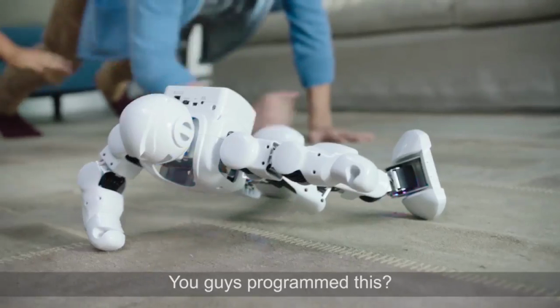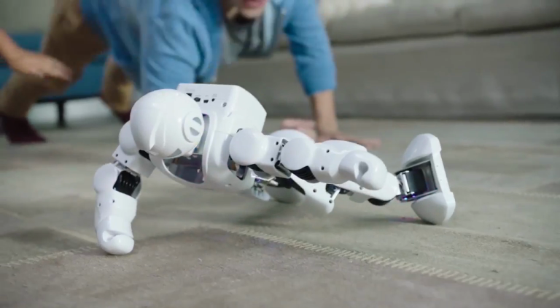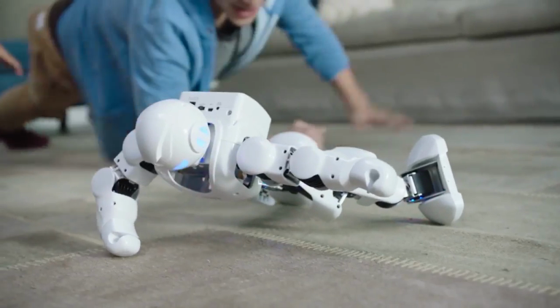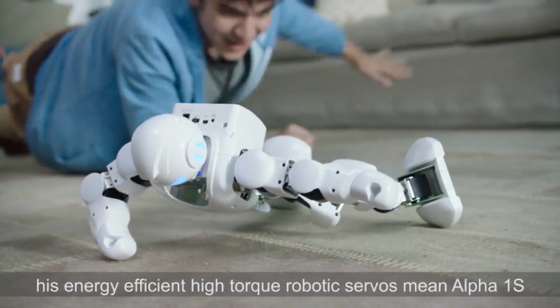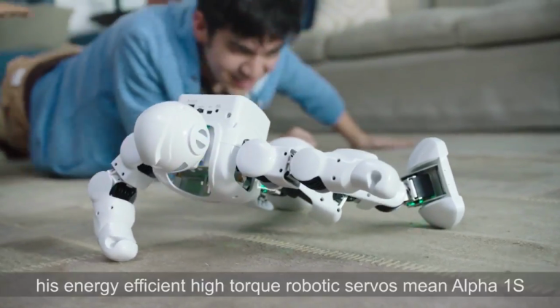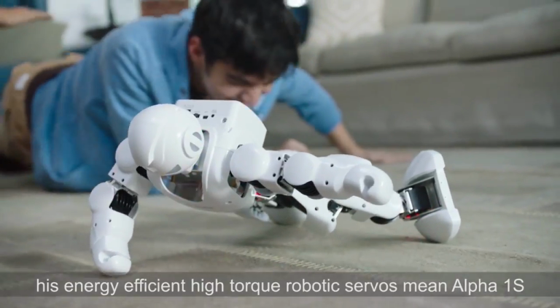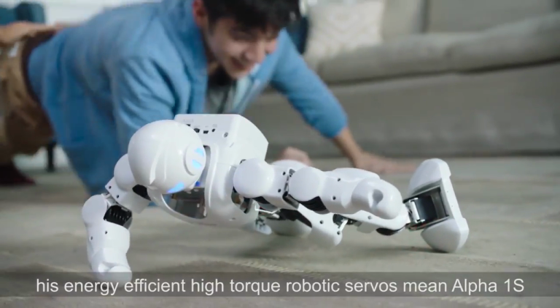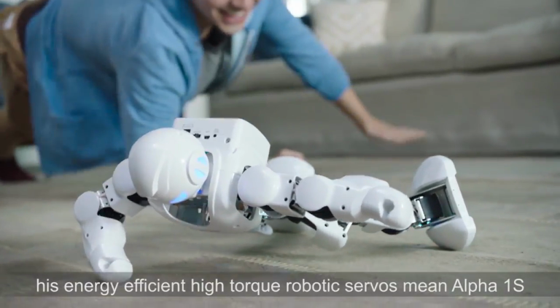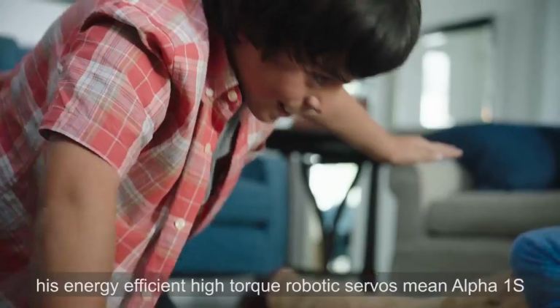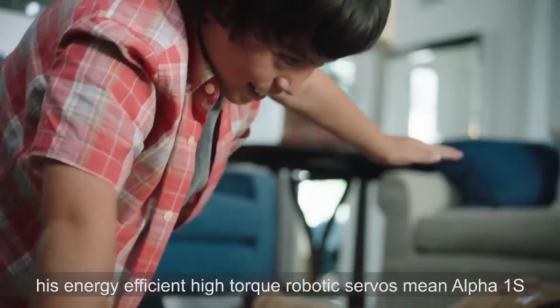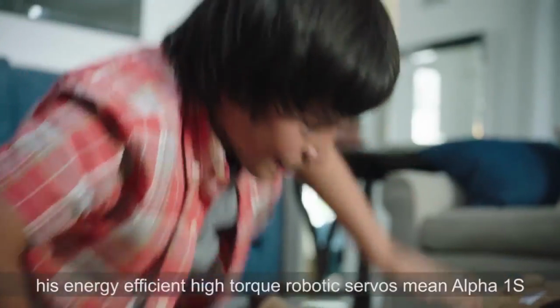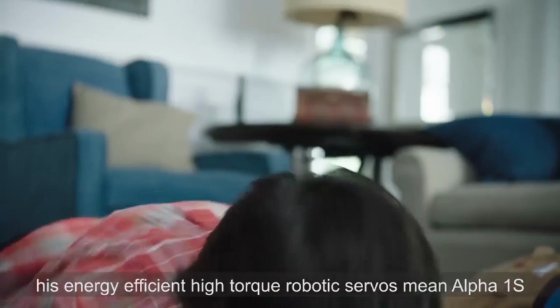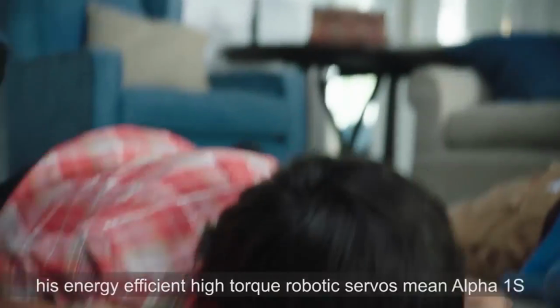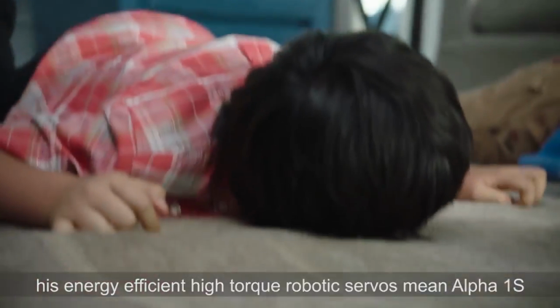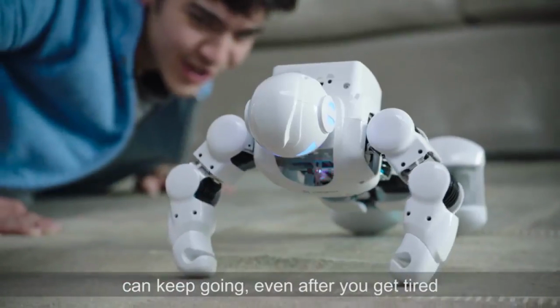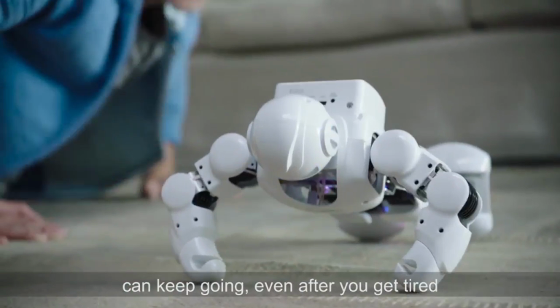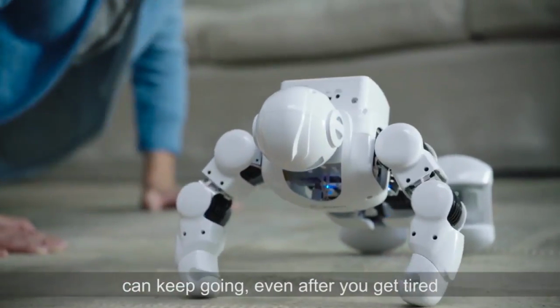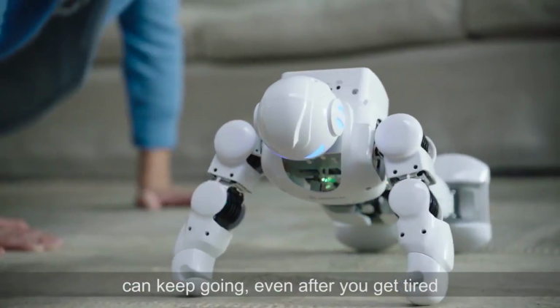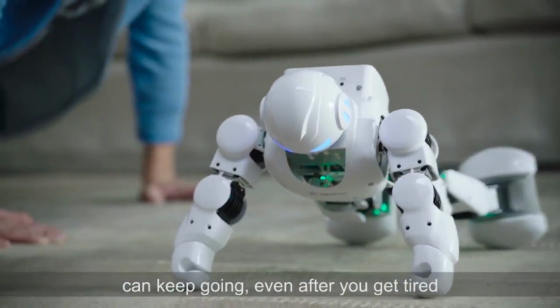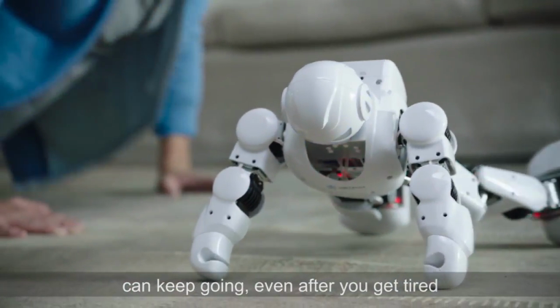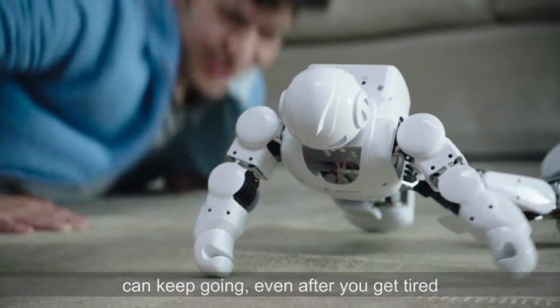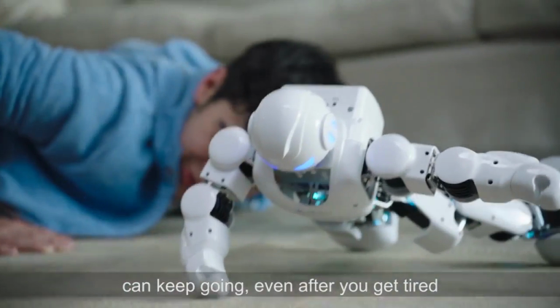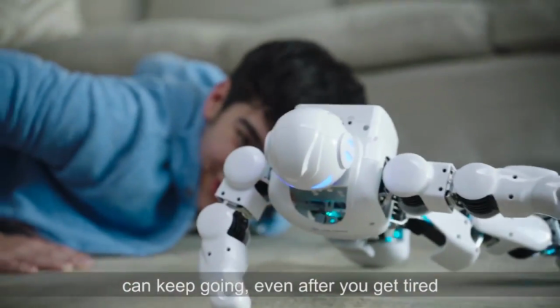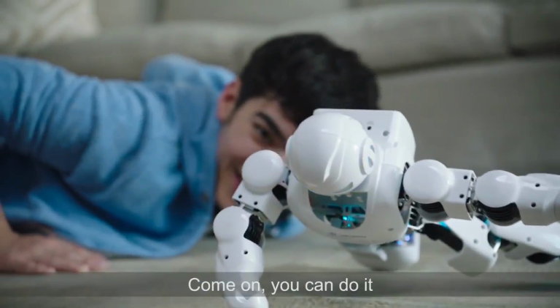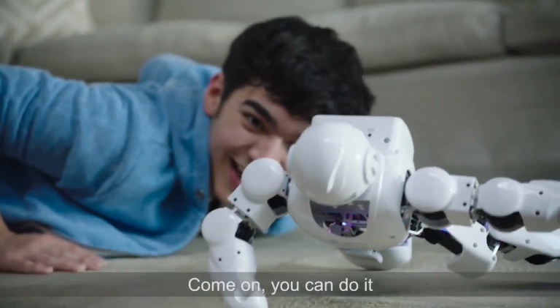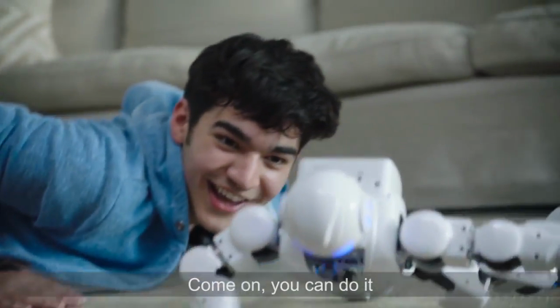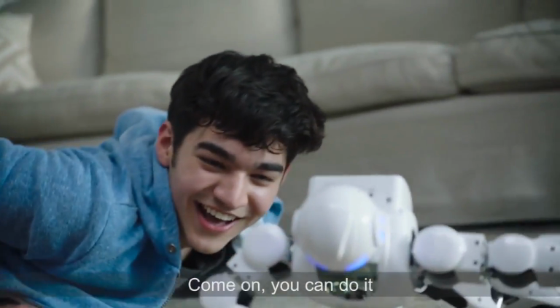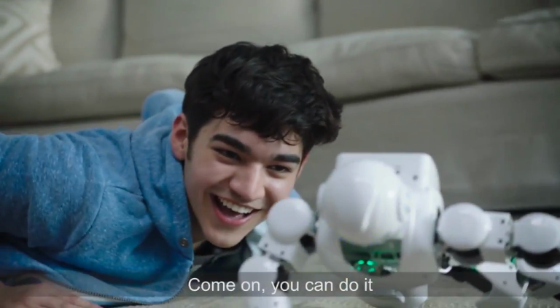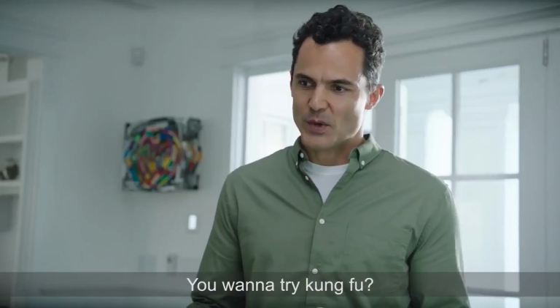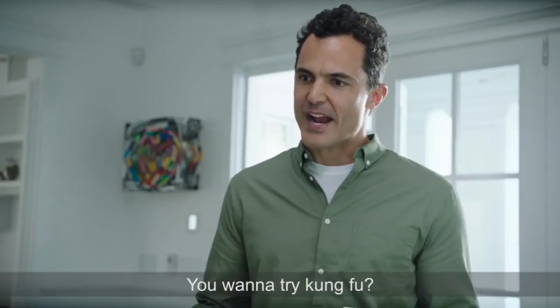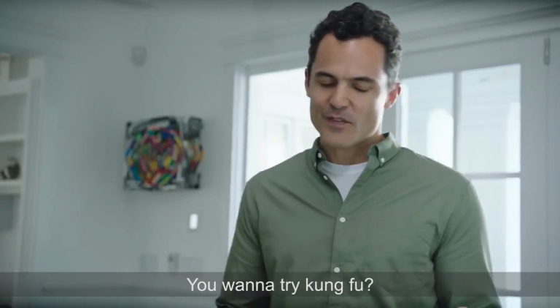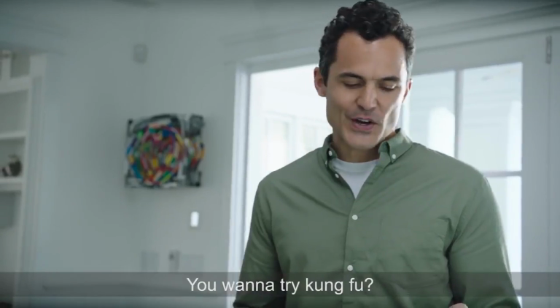His energy-efficient, high-torque robotic servos mean Alpha 1S can keep going, even after you get tired. Come on, you can do it. You want to try Kung Fu?